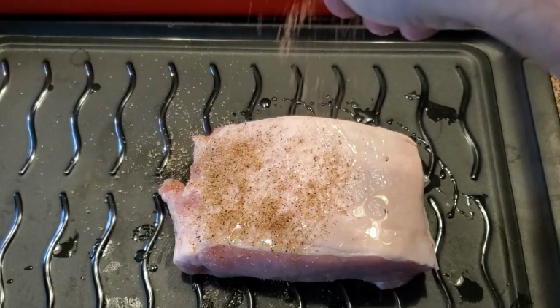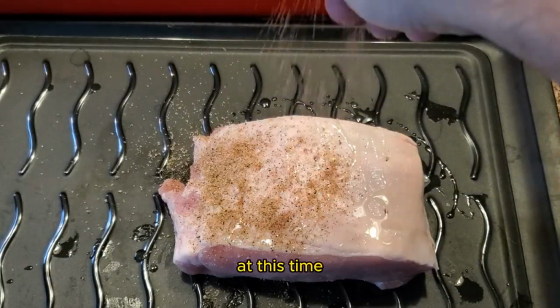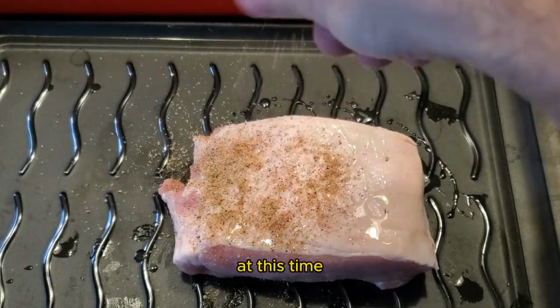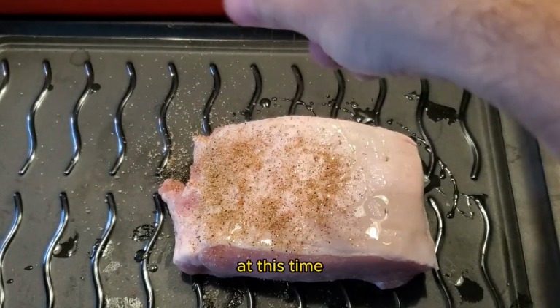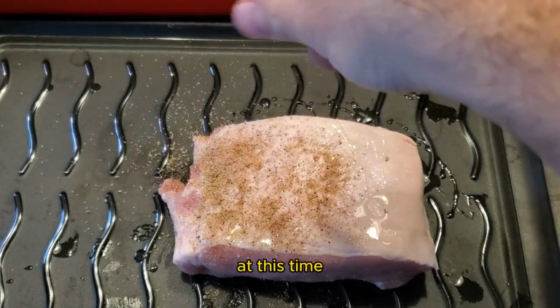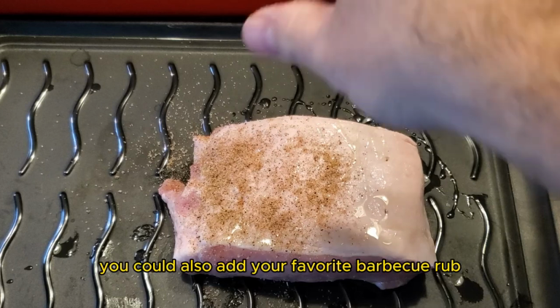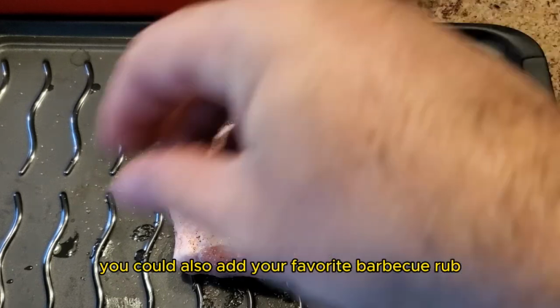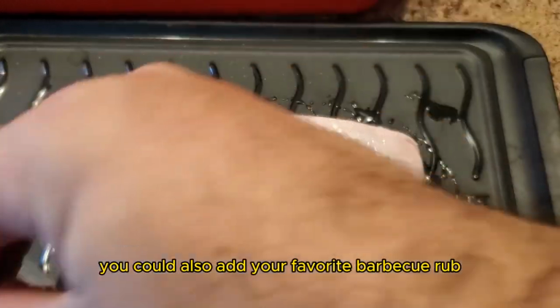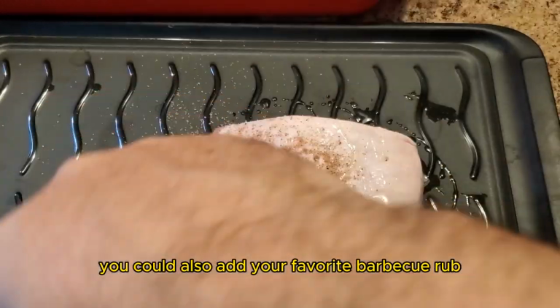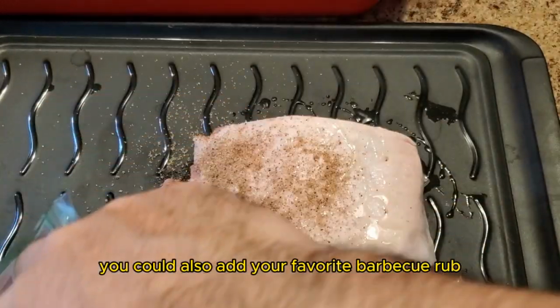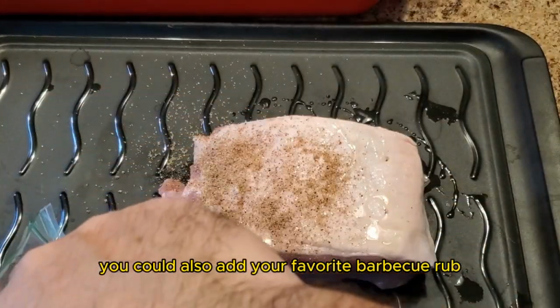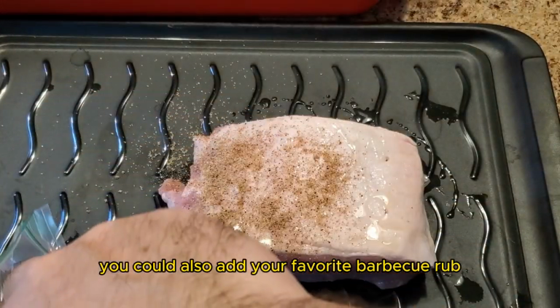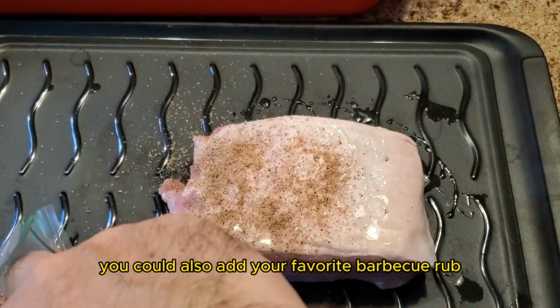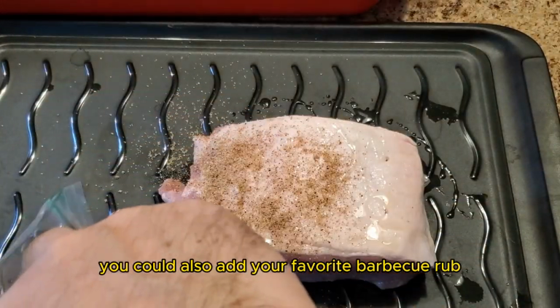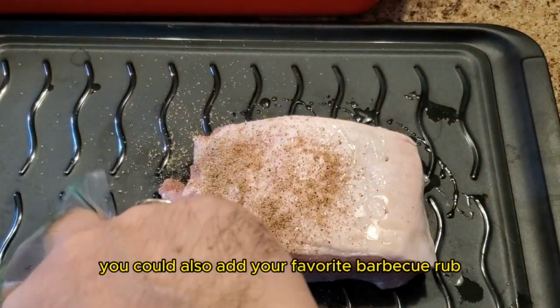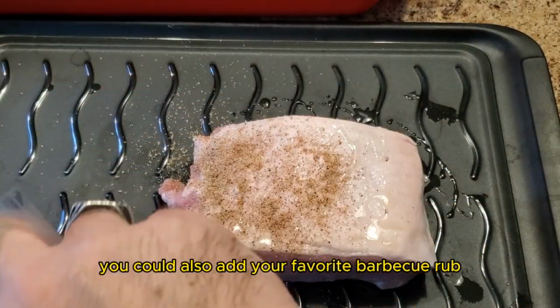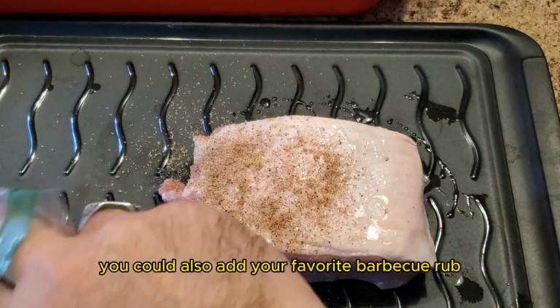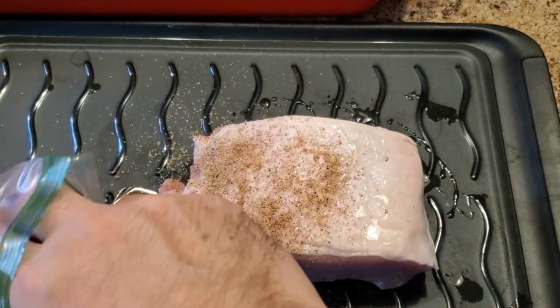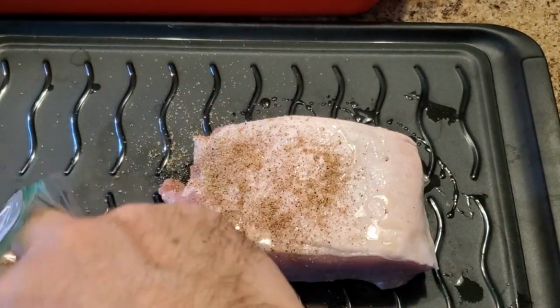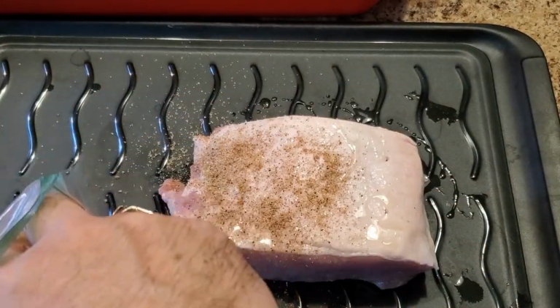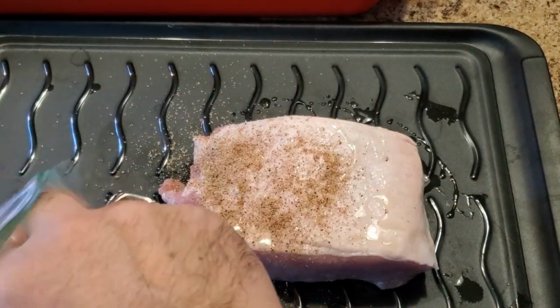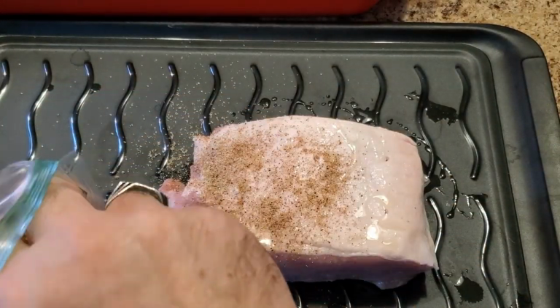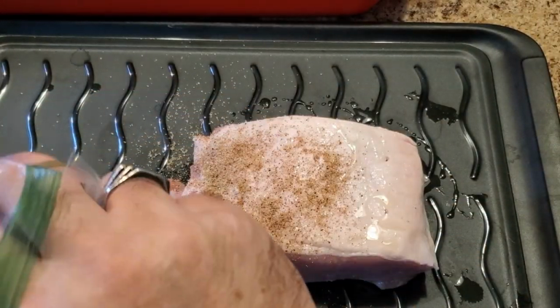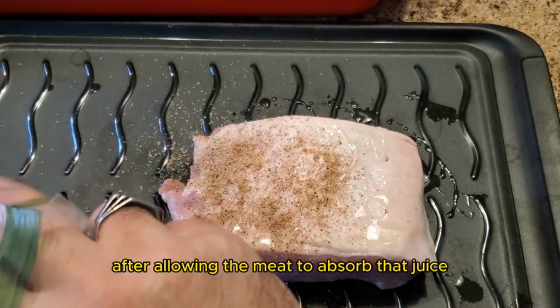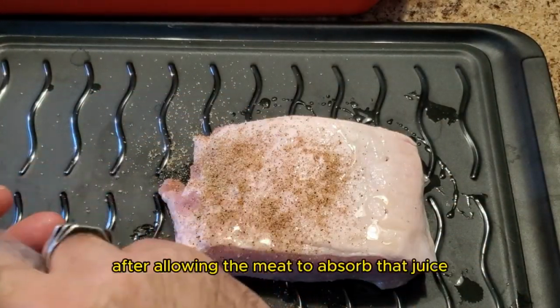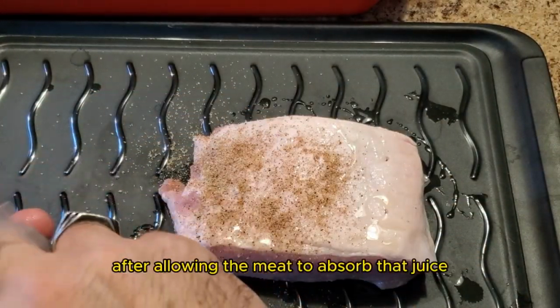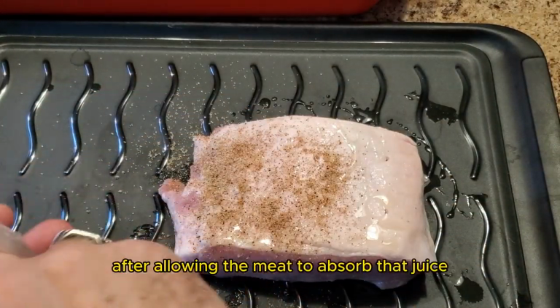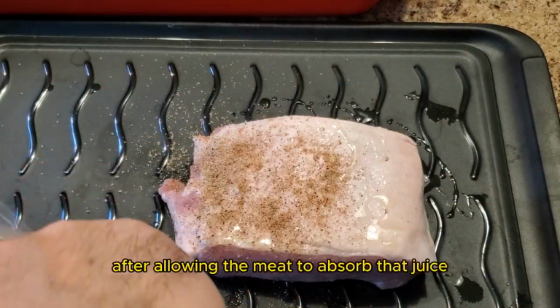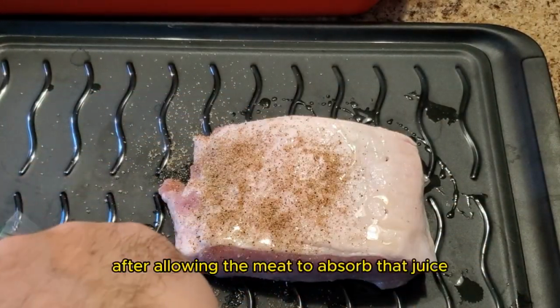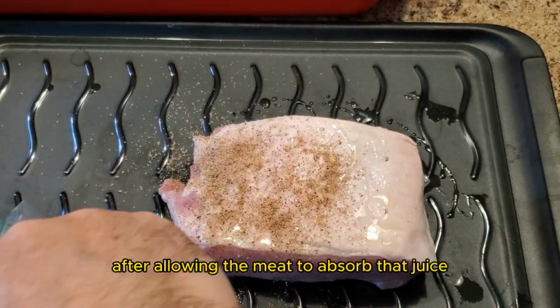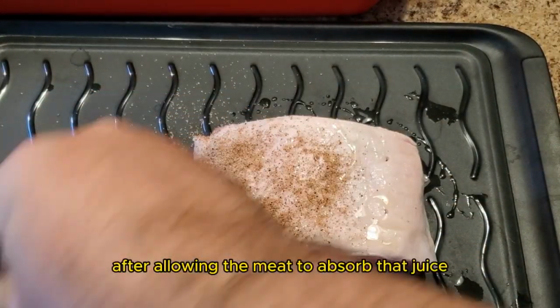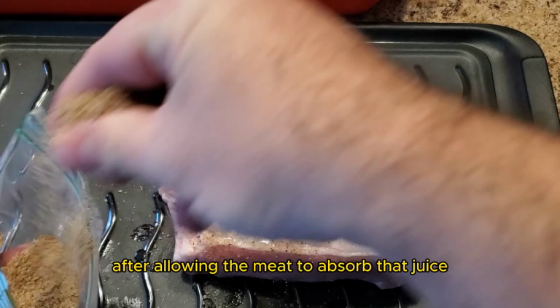At this time, you can also add your favorite barbecue rub. After allowing the meat to absorb that juice, it will be time to start the pit barrel cooker.